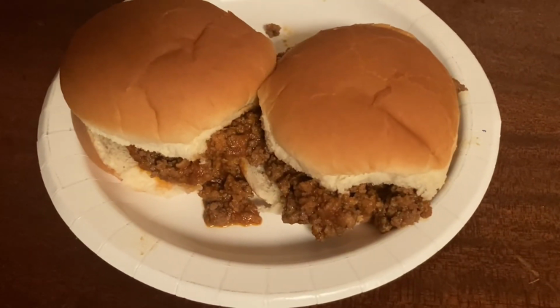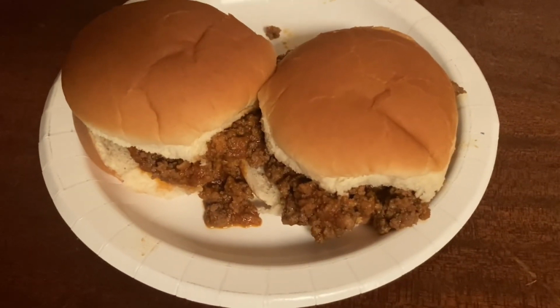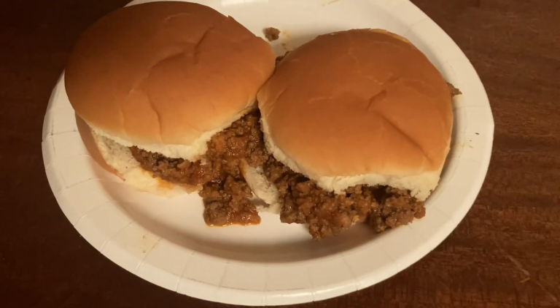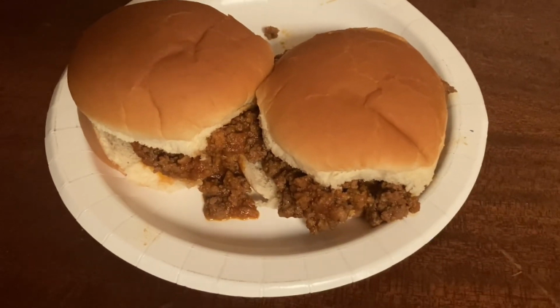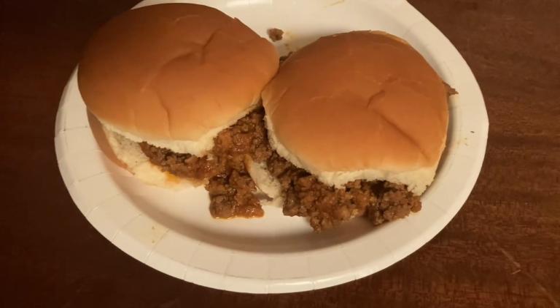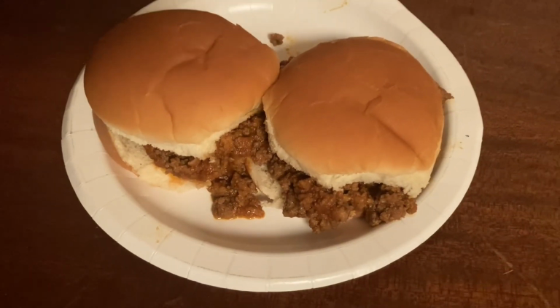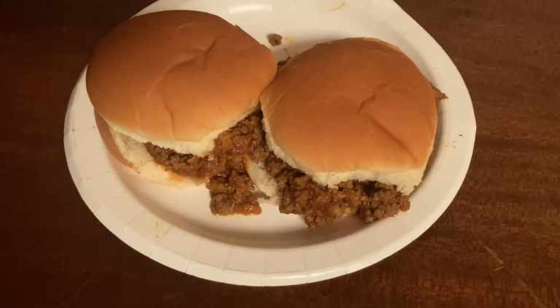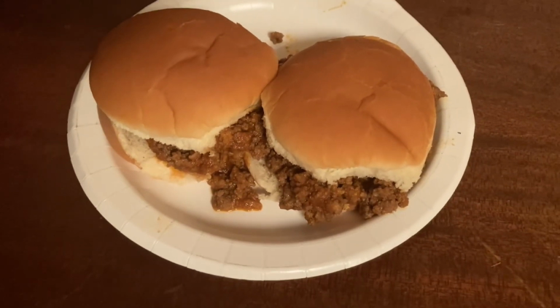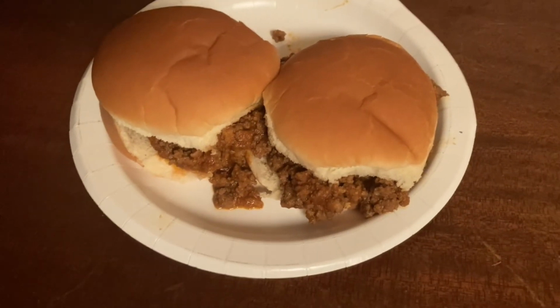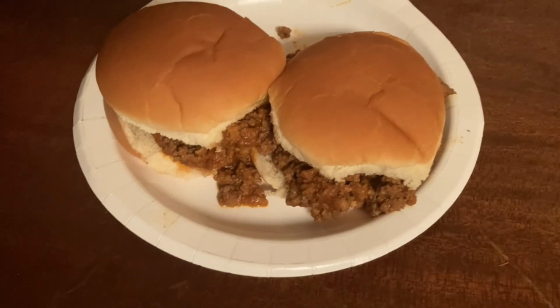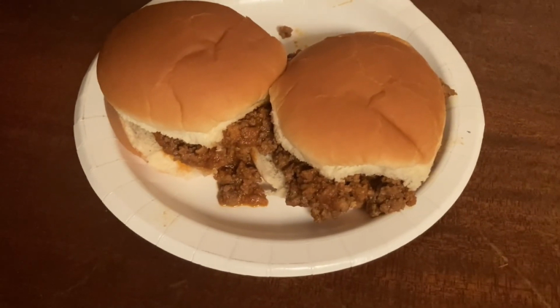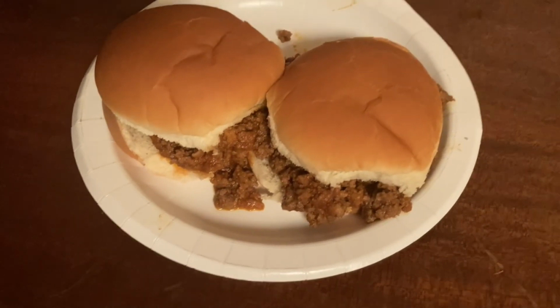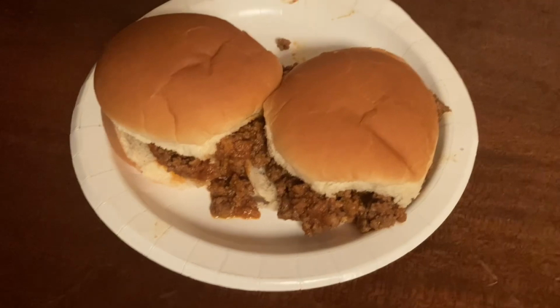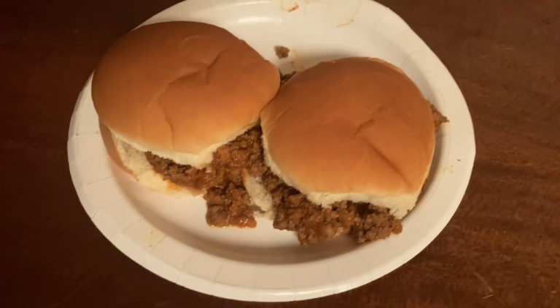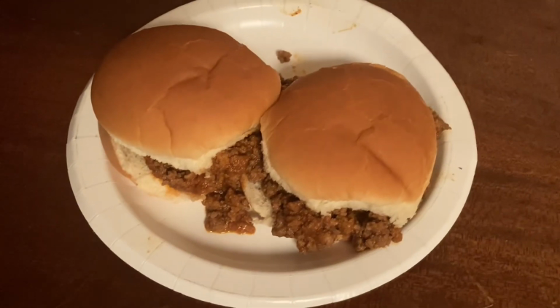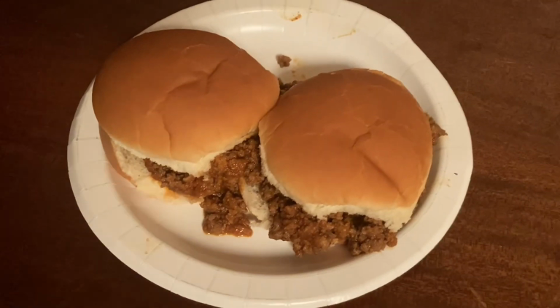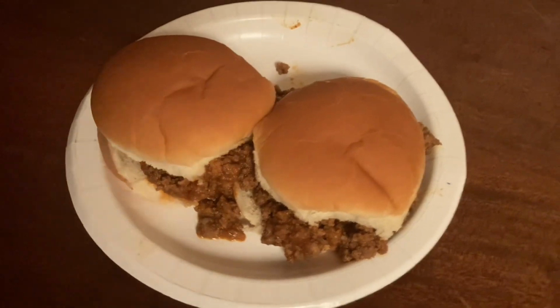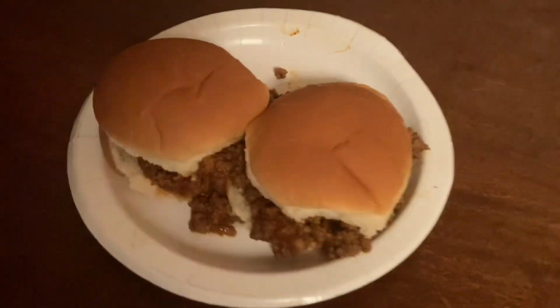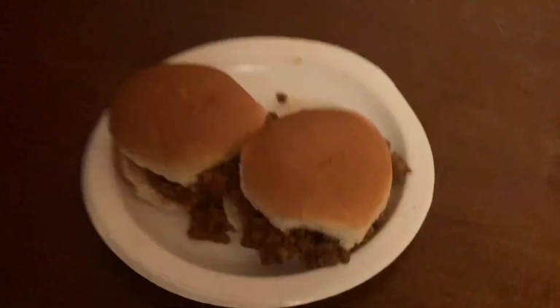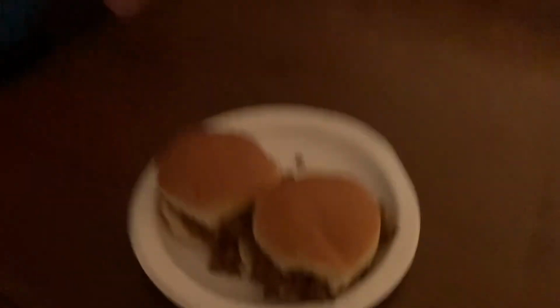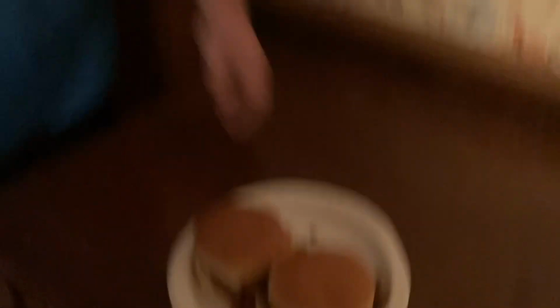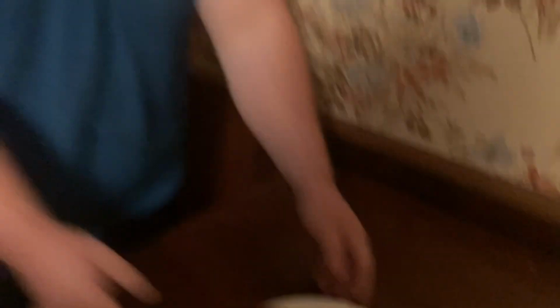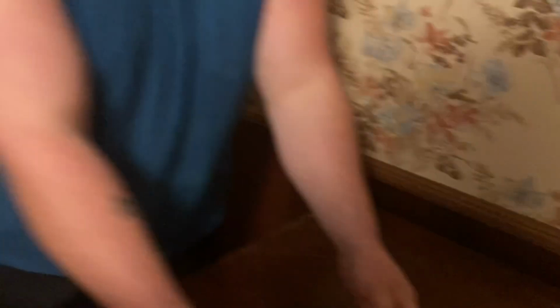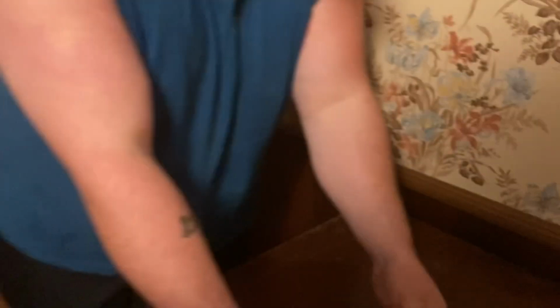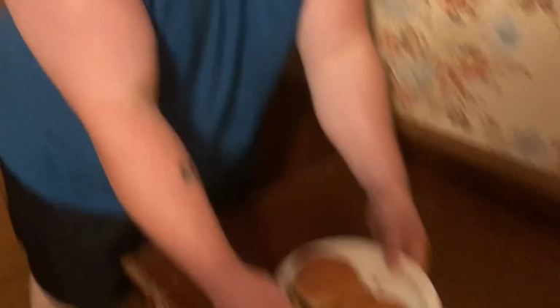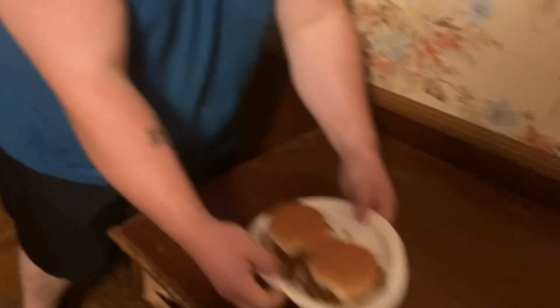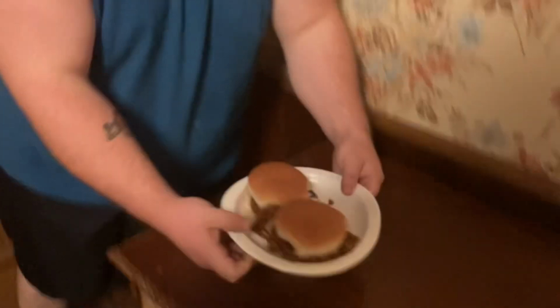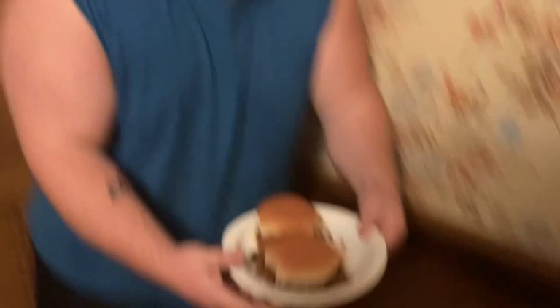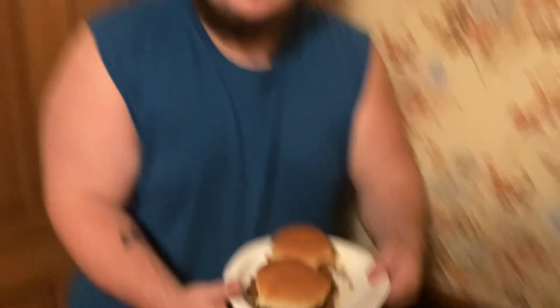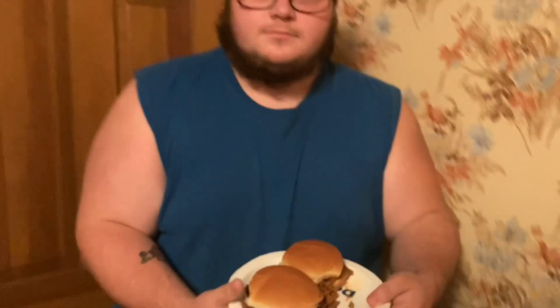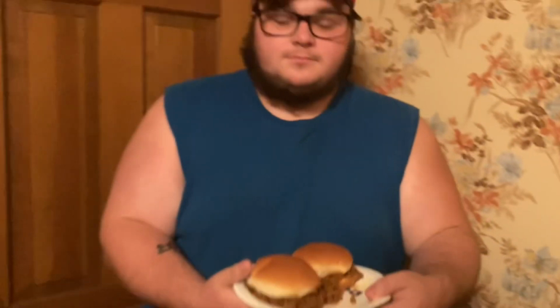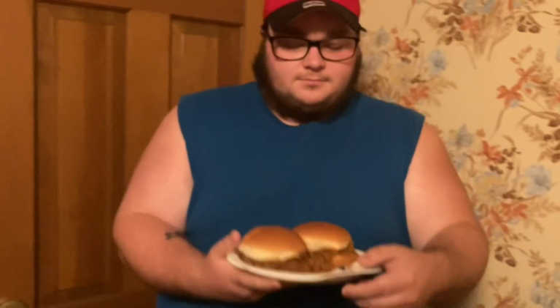All right, today my friend Shane is trying my sloppy joes. He's gonna try it and give it a rating.